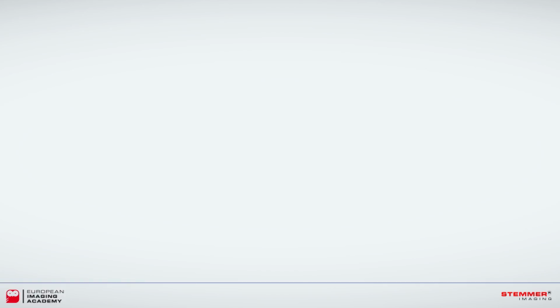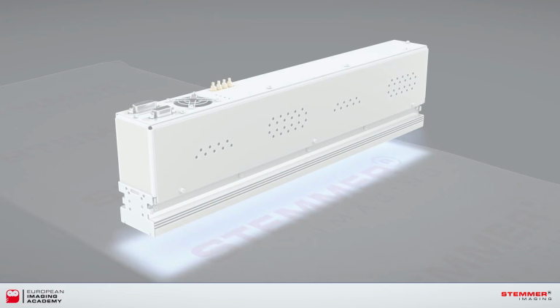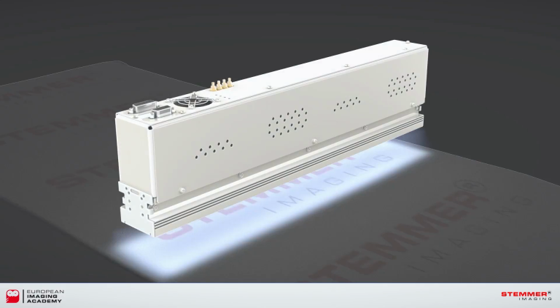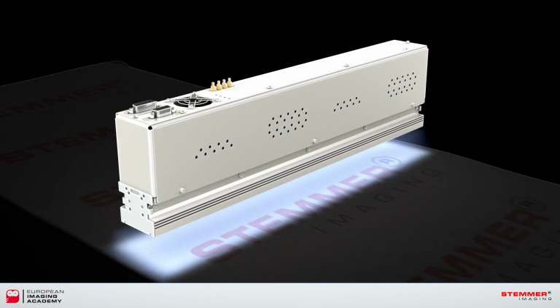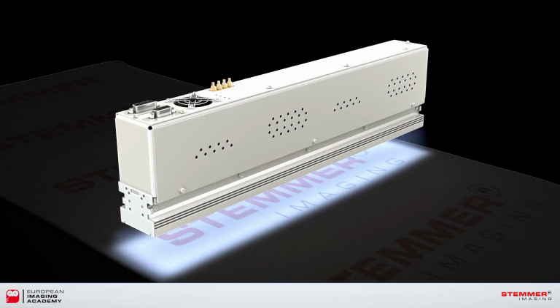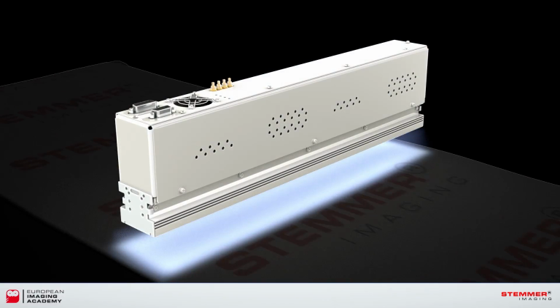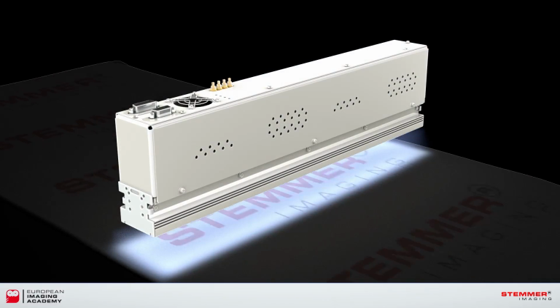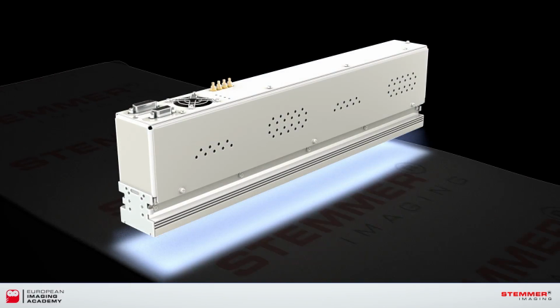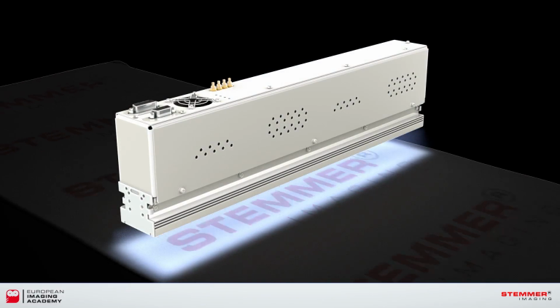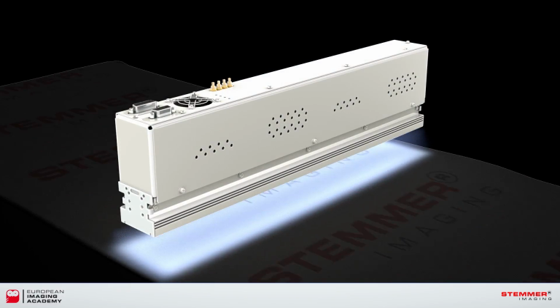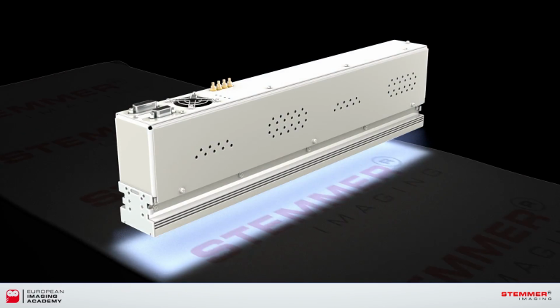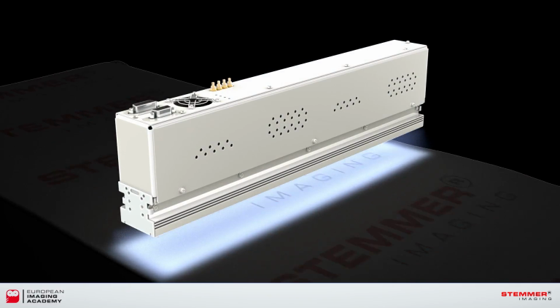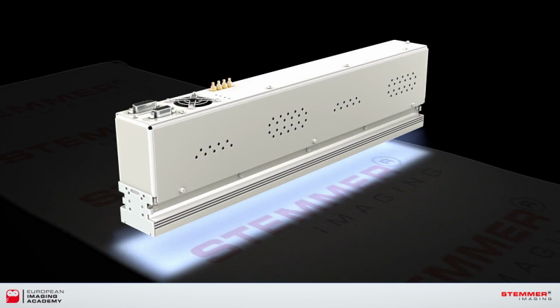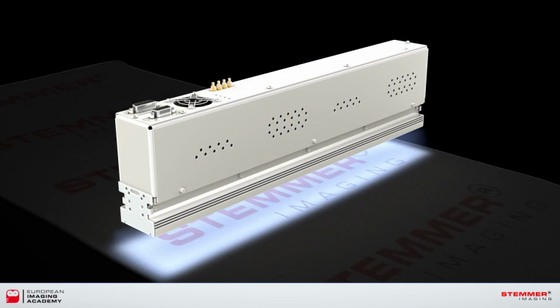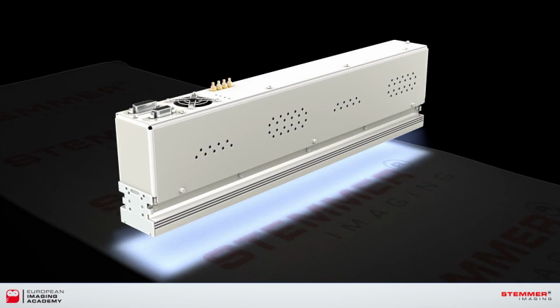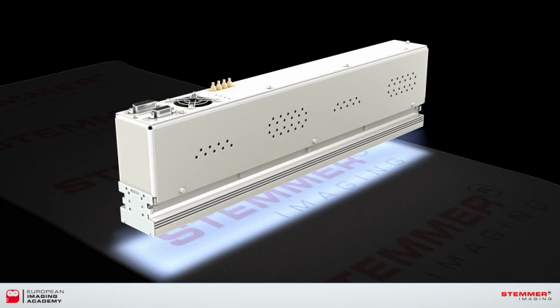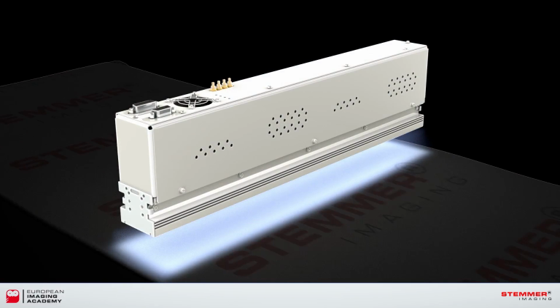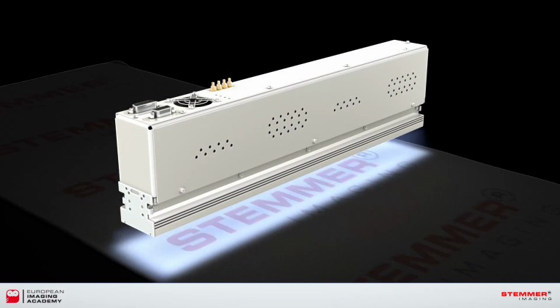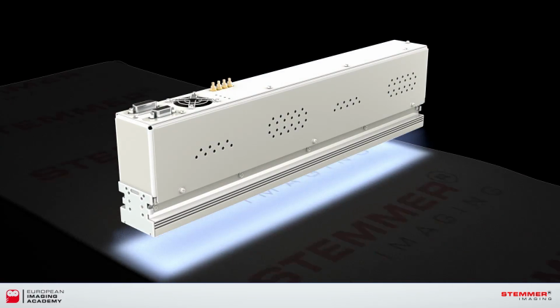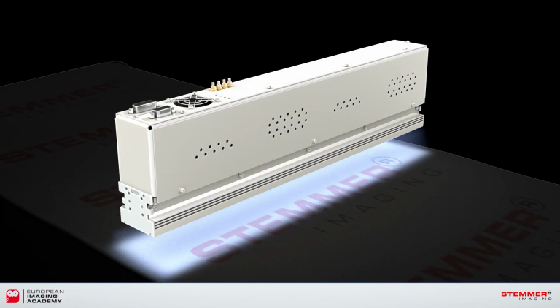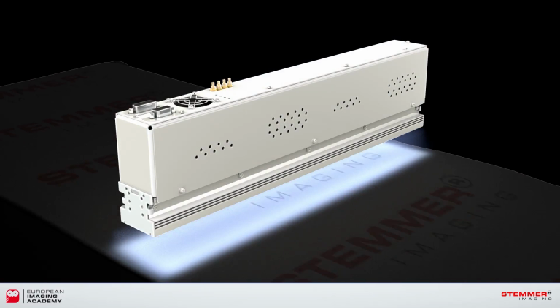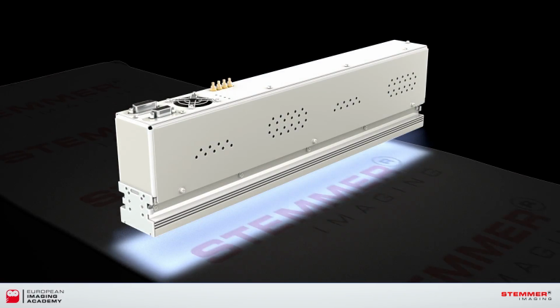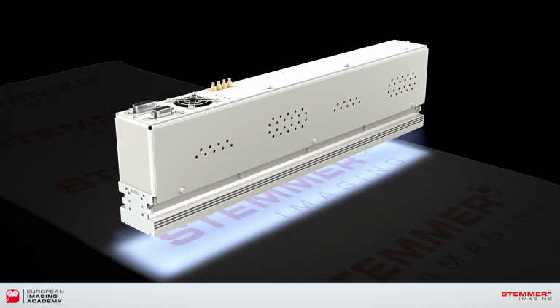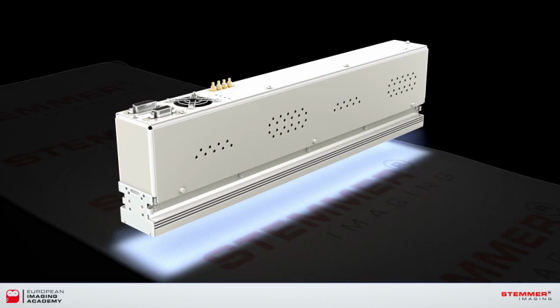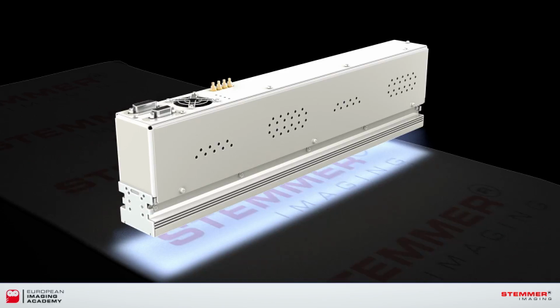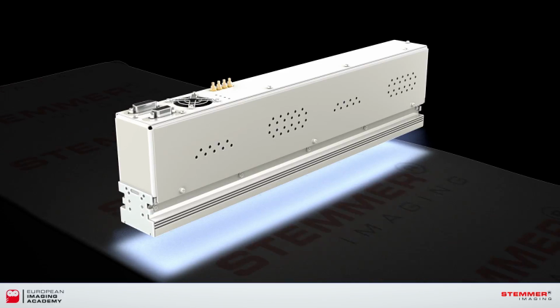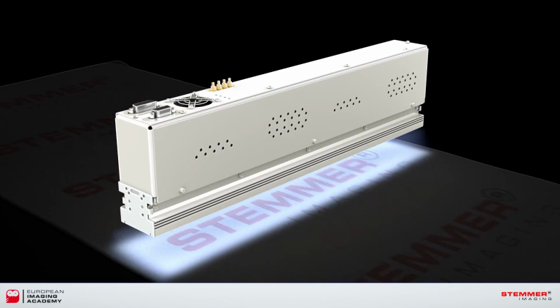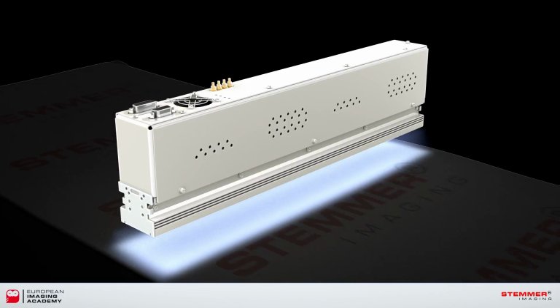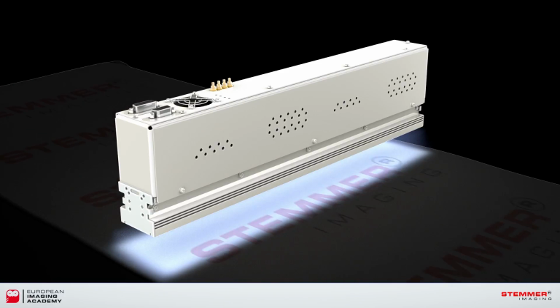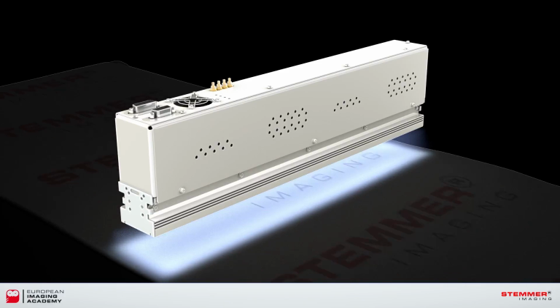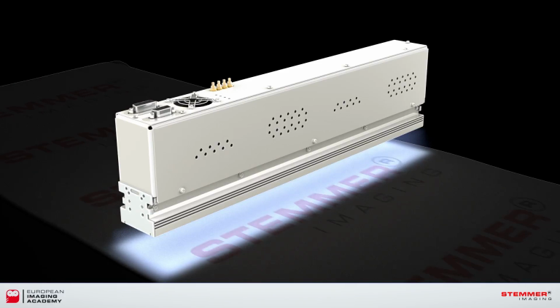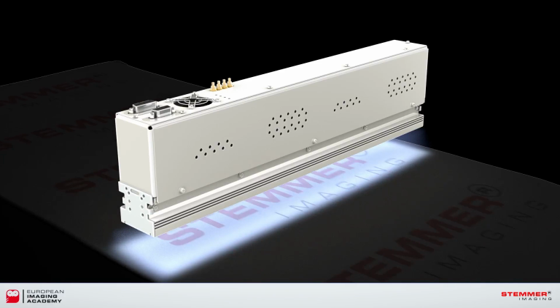Thanks for watching. Get in touch if you'd like to know if the line scan bar can help with your application.